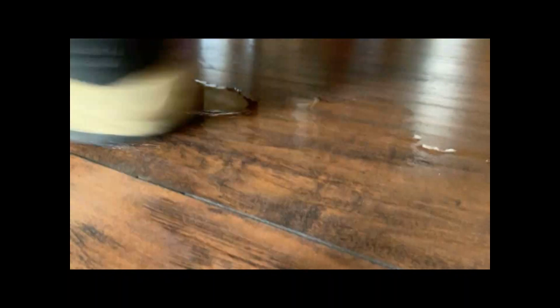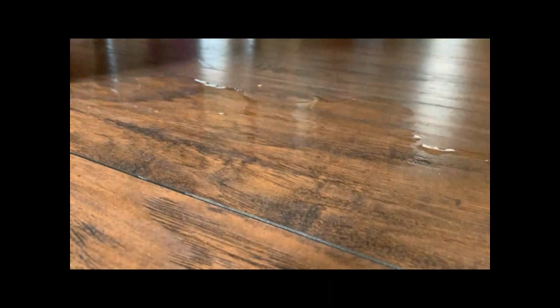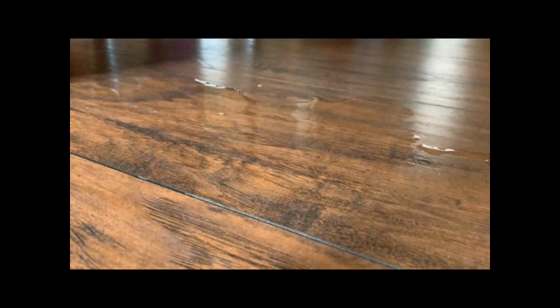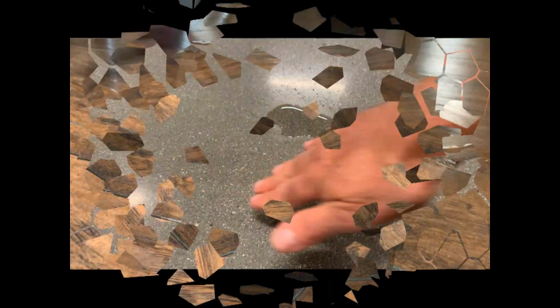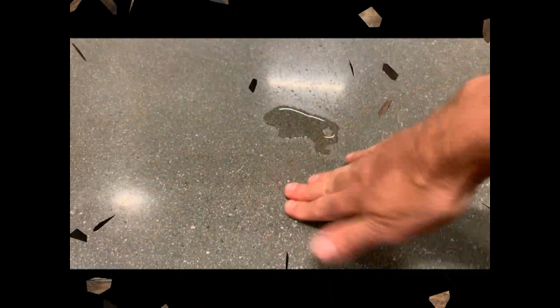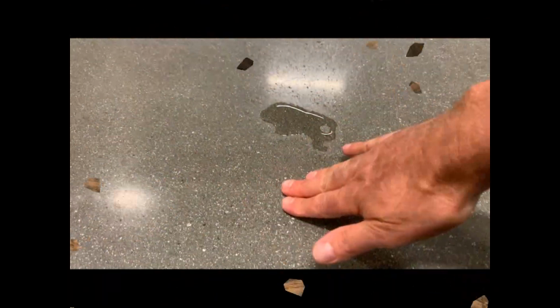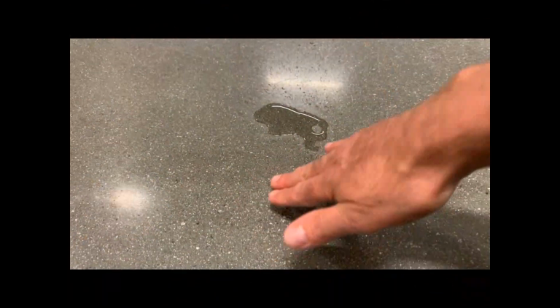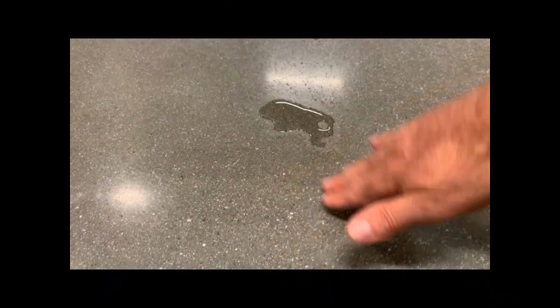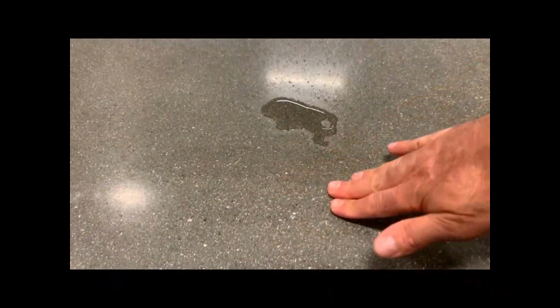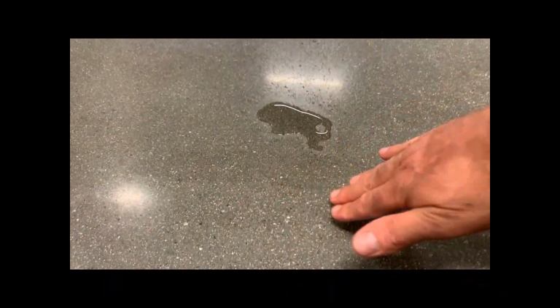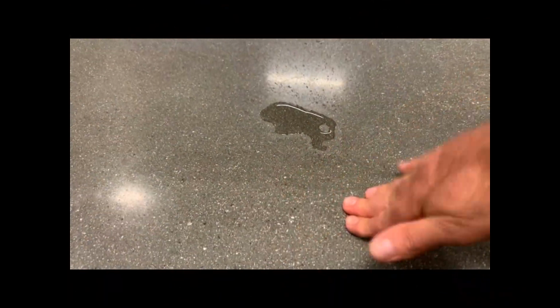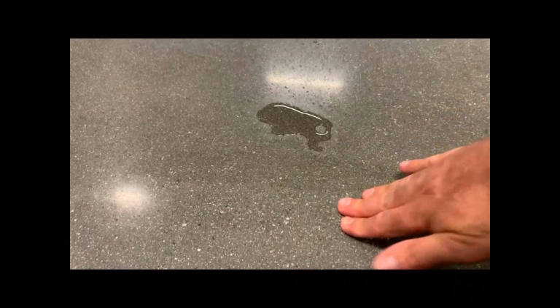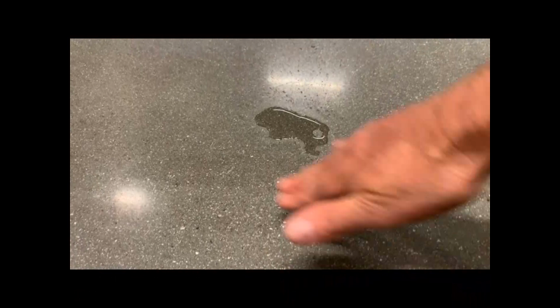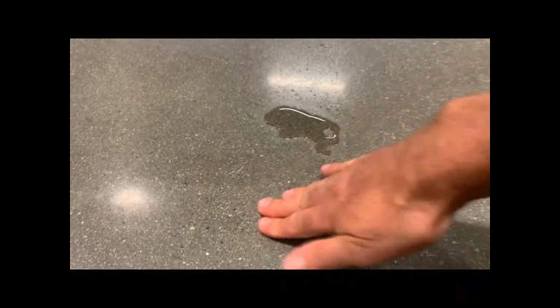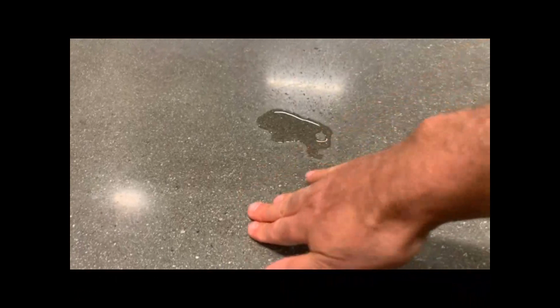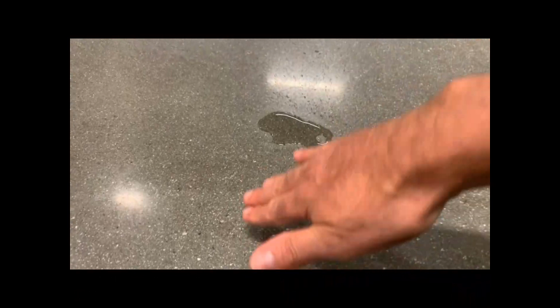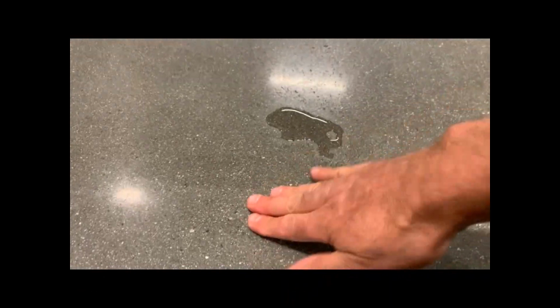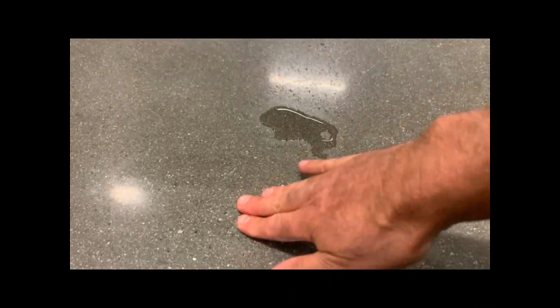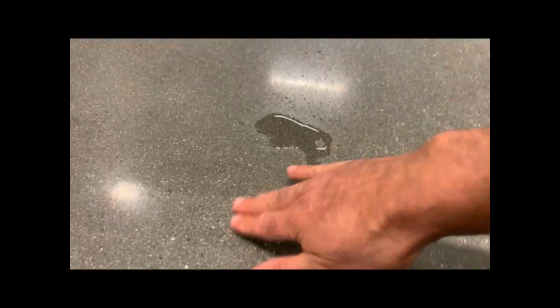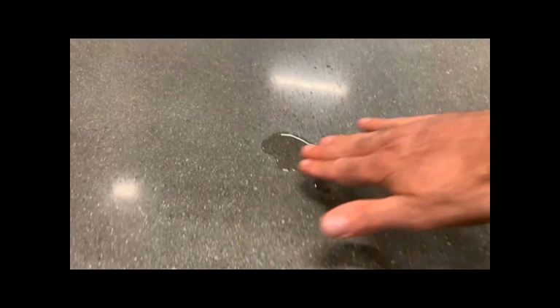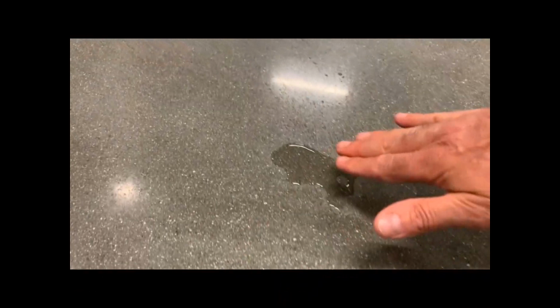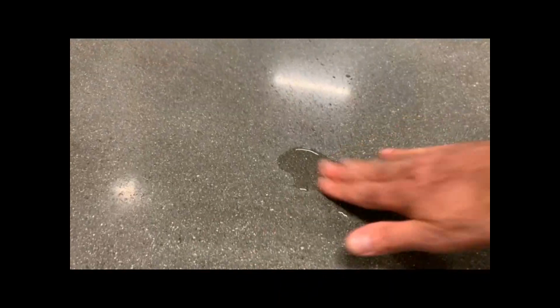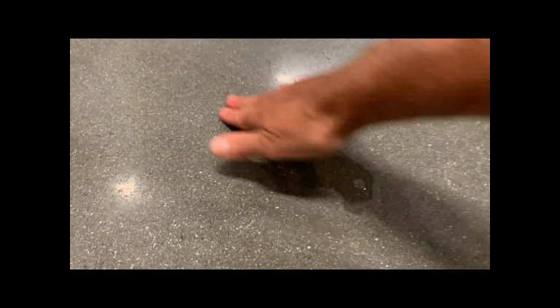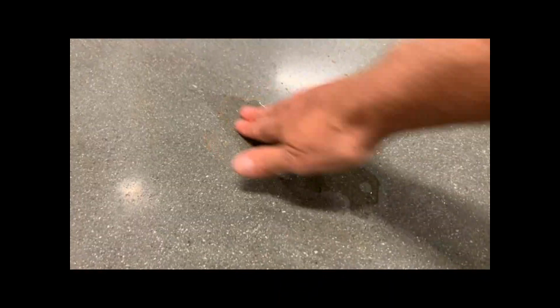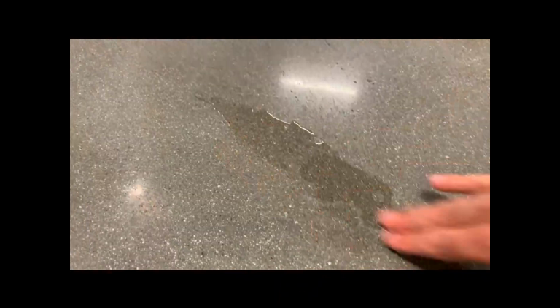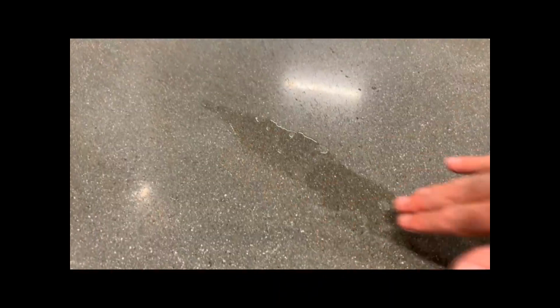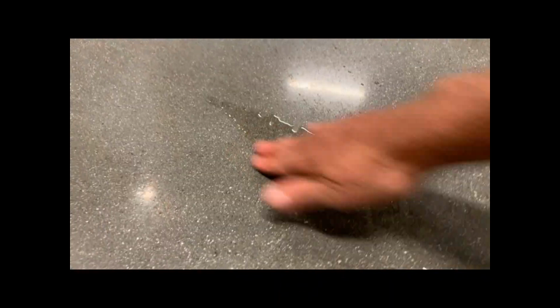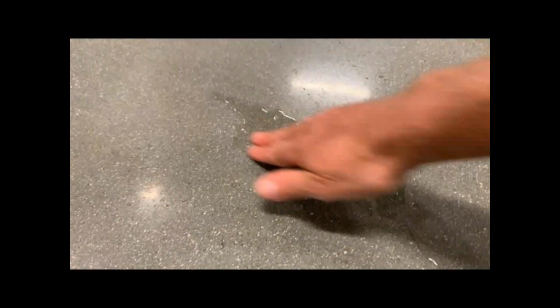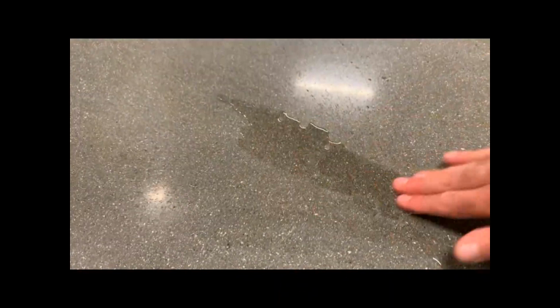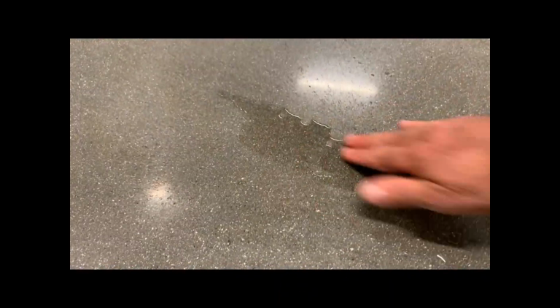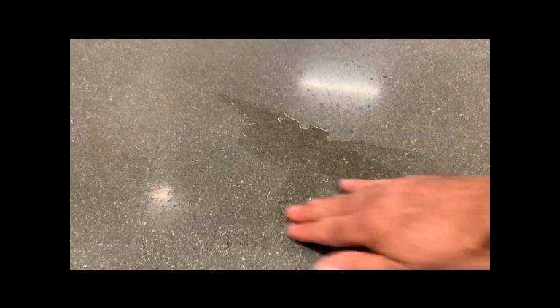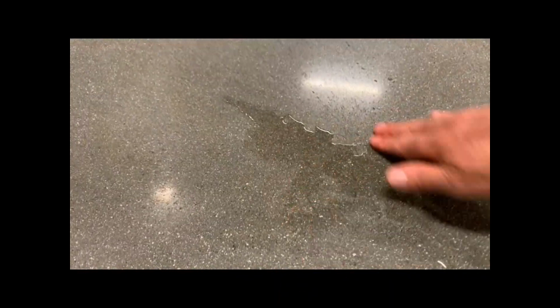Here we see a polished concrete that is very slip resistant to my hand when dry, and very slippery when wet.